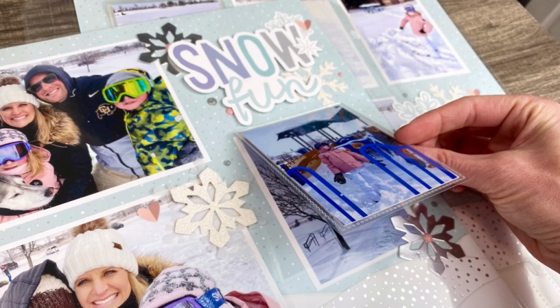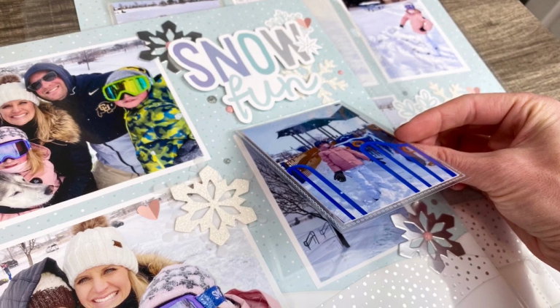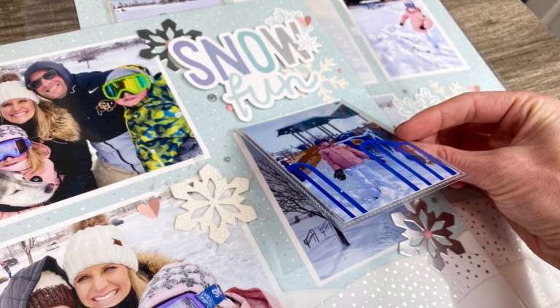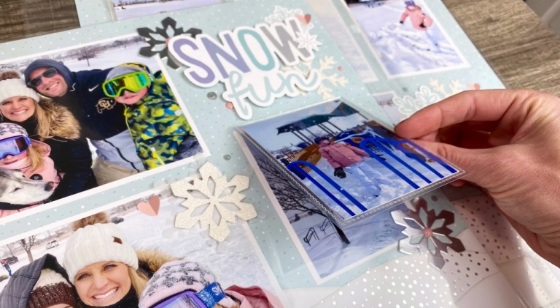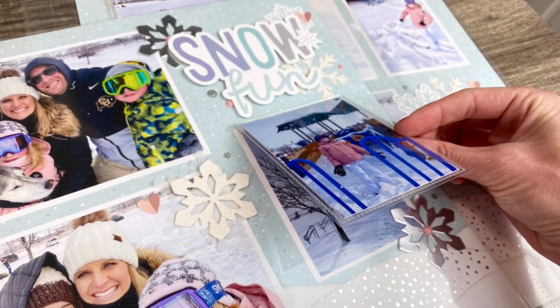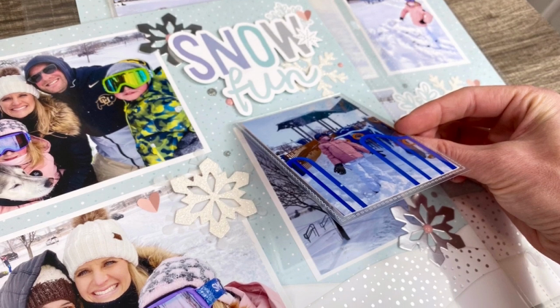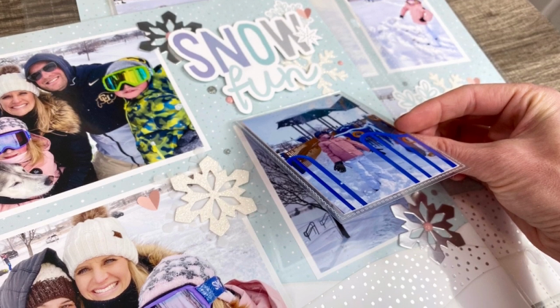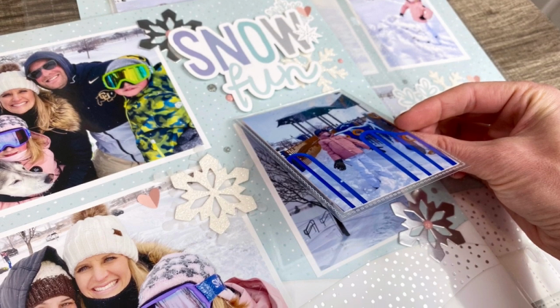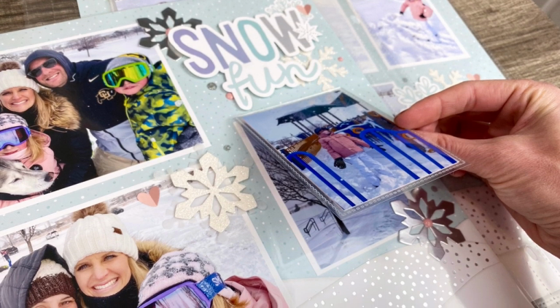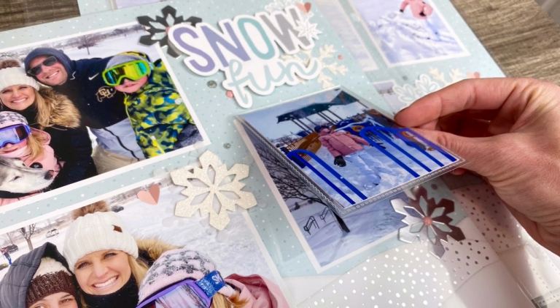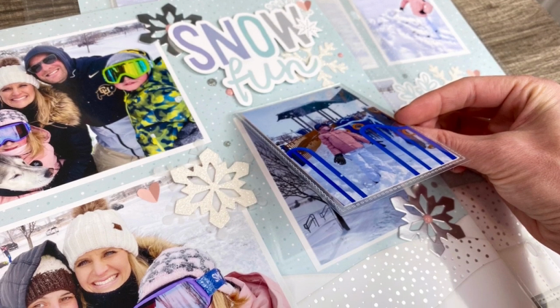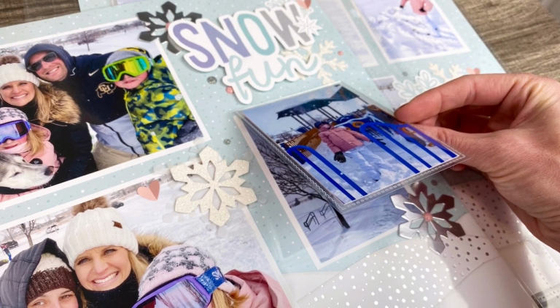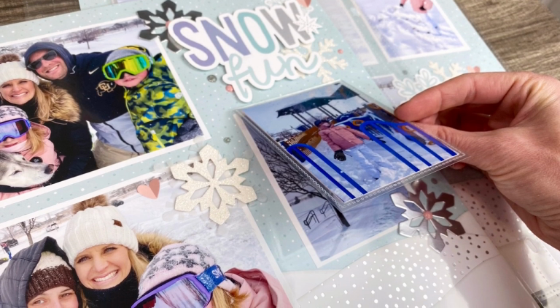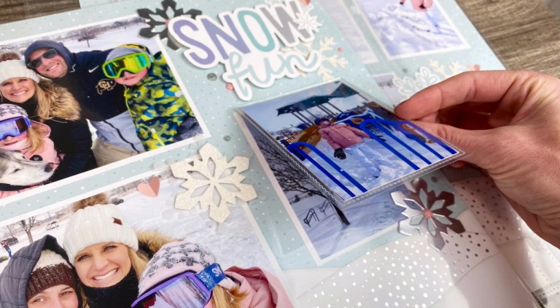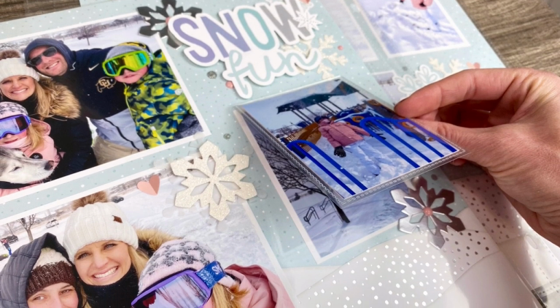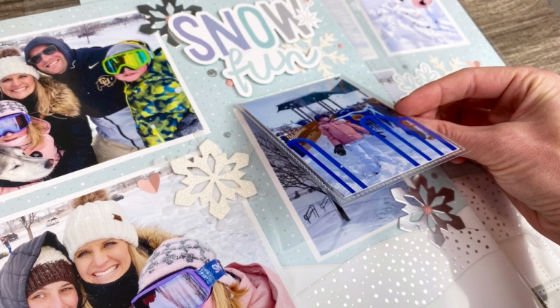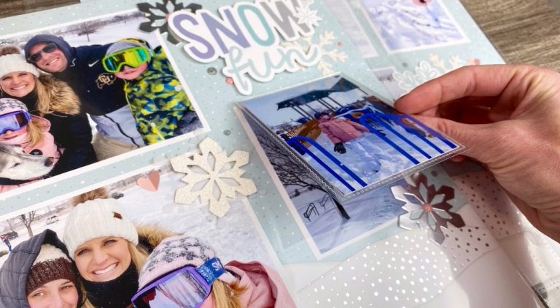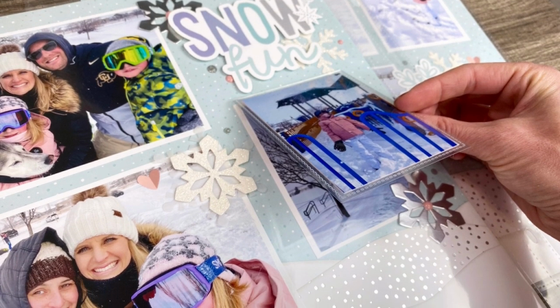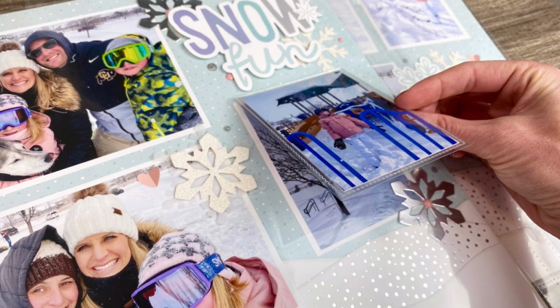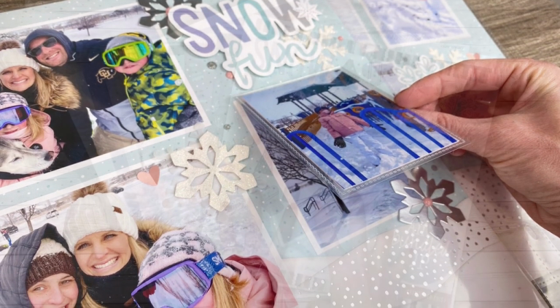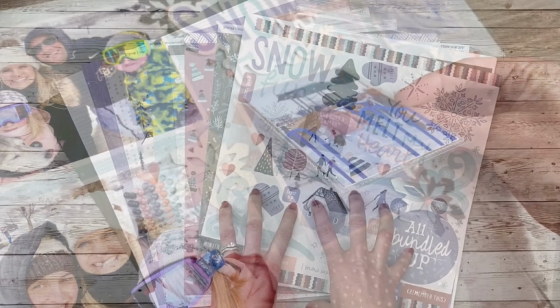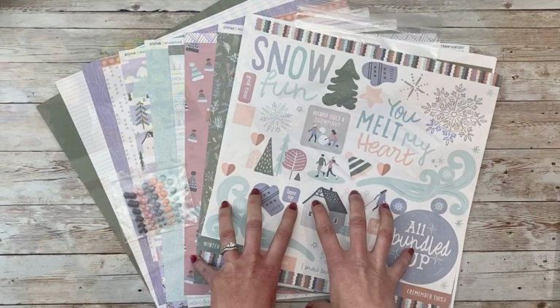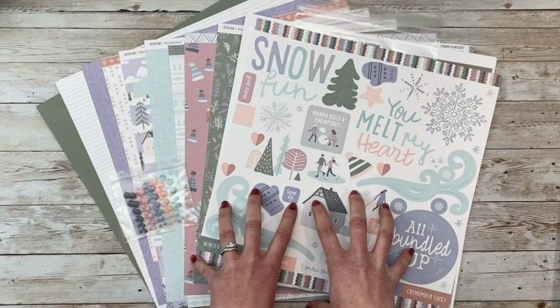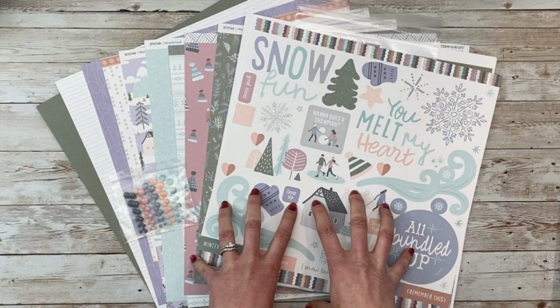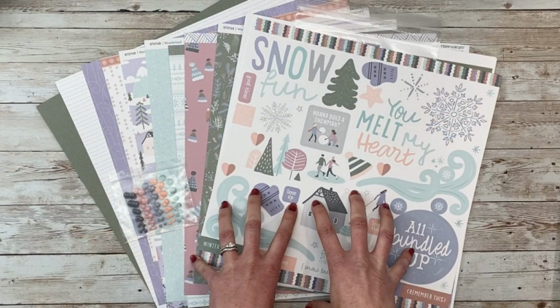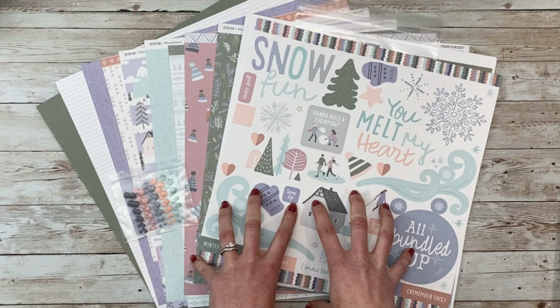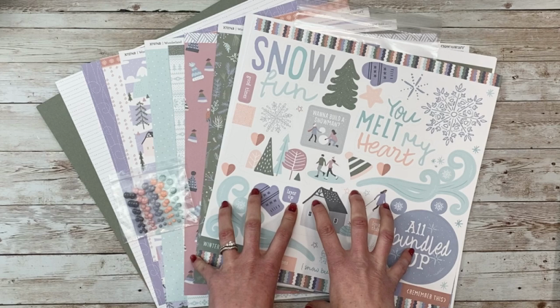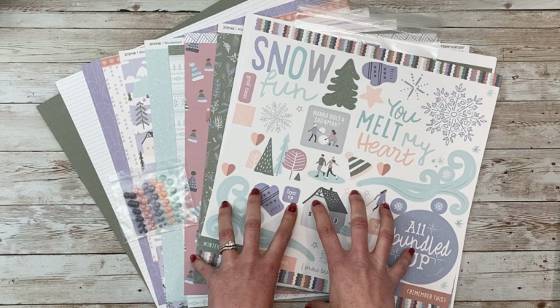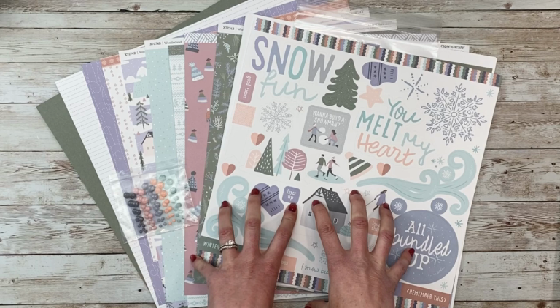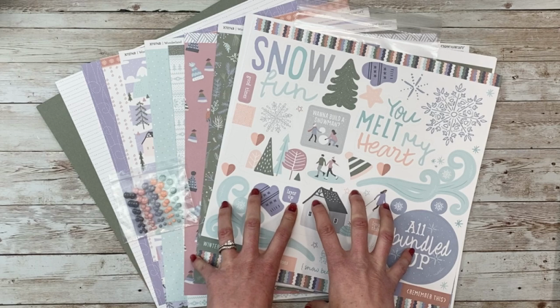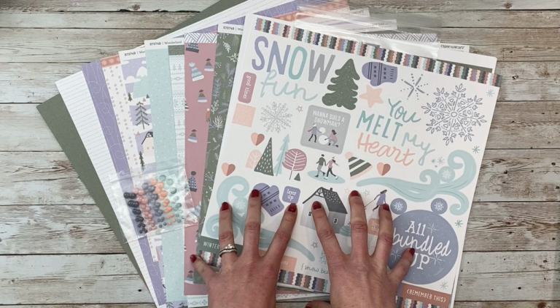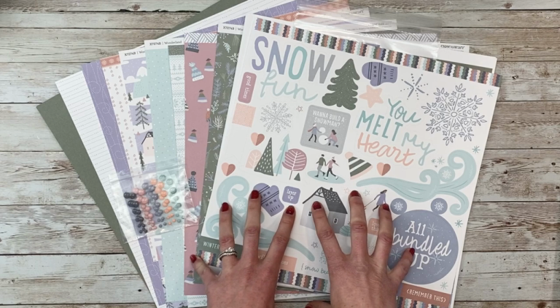Hello everyone! It's Jayma Malmy. Thanks for joining me for a brand new Killikit series.